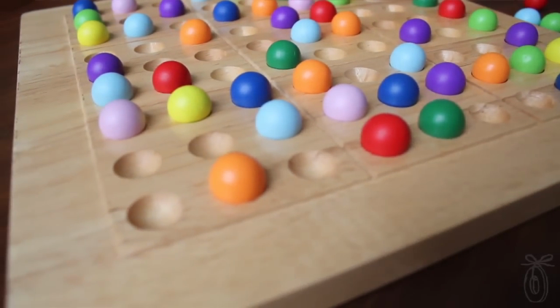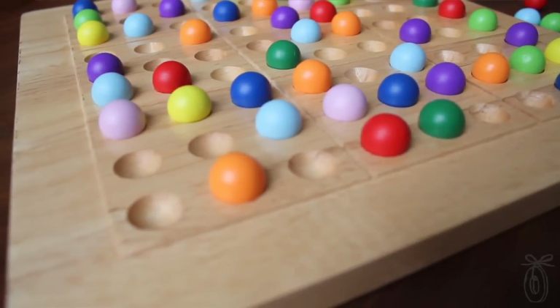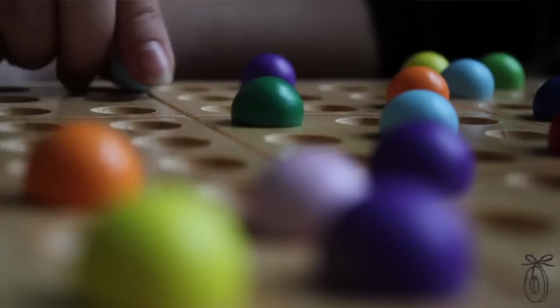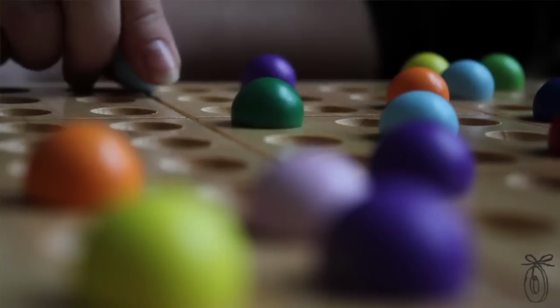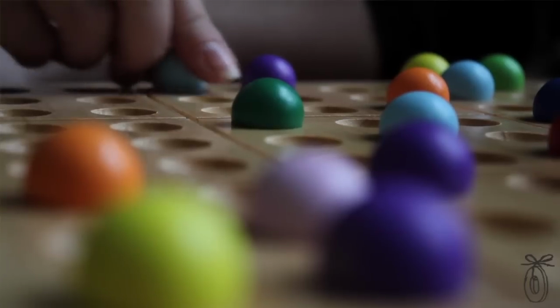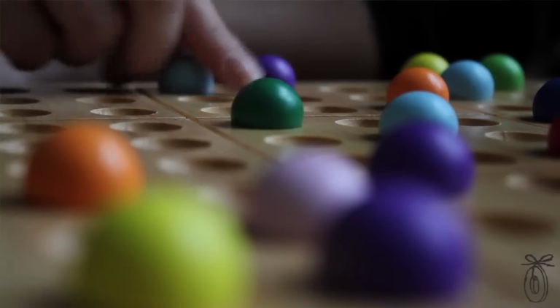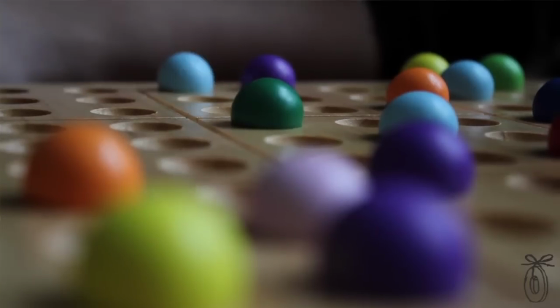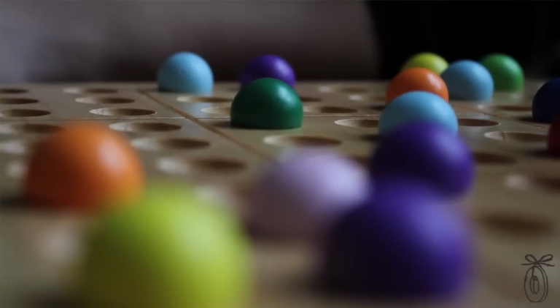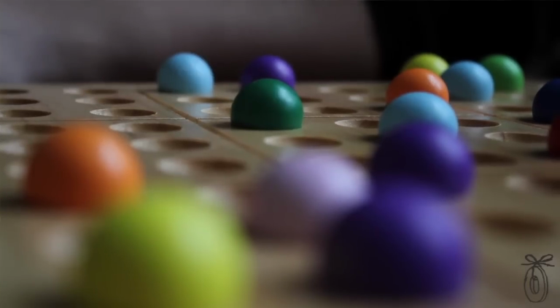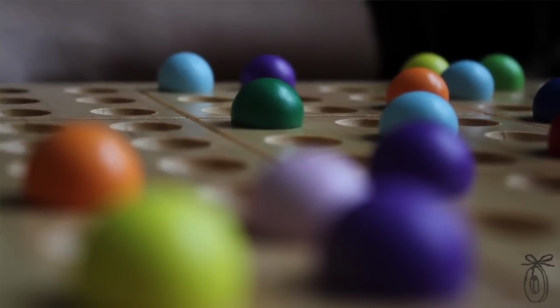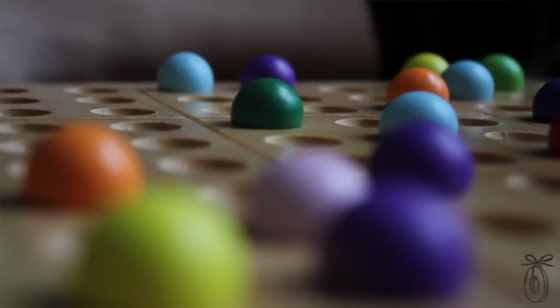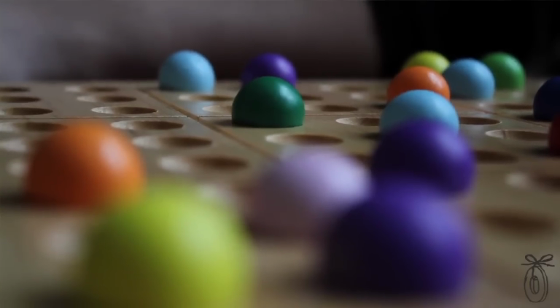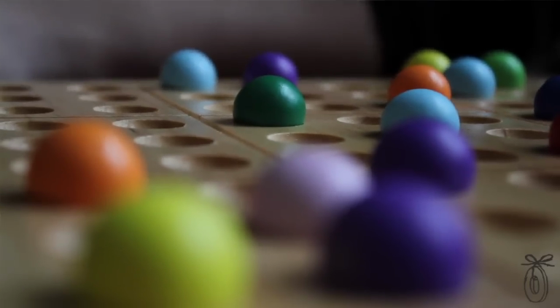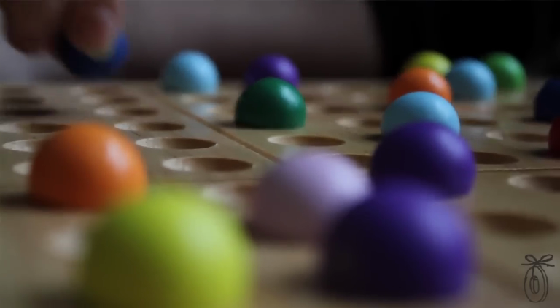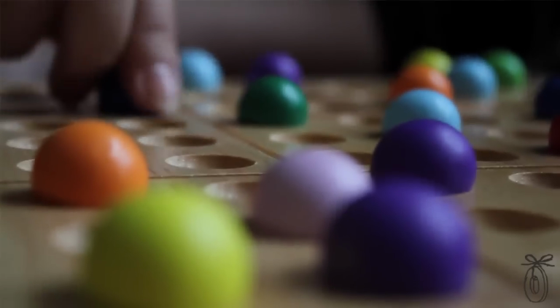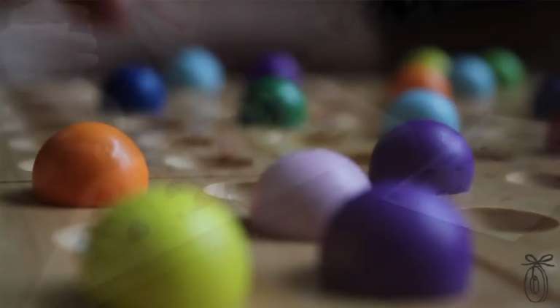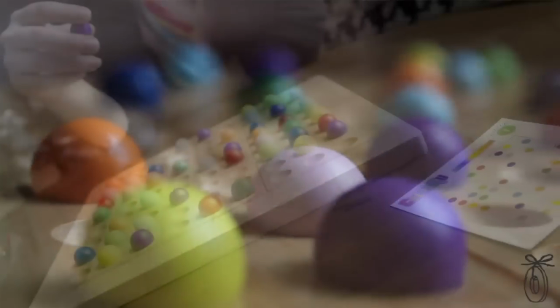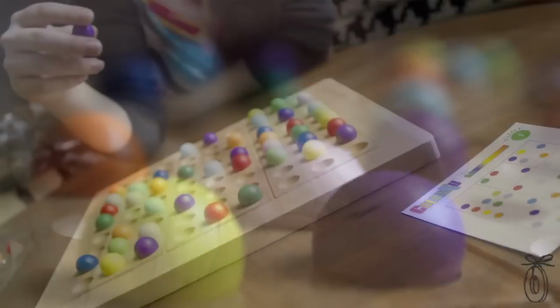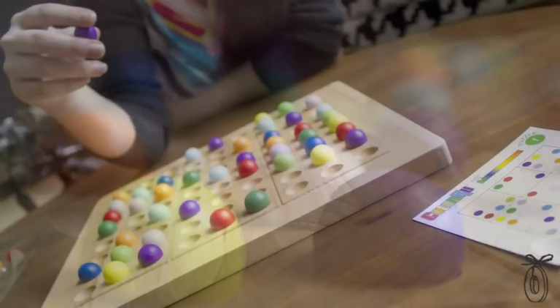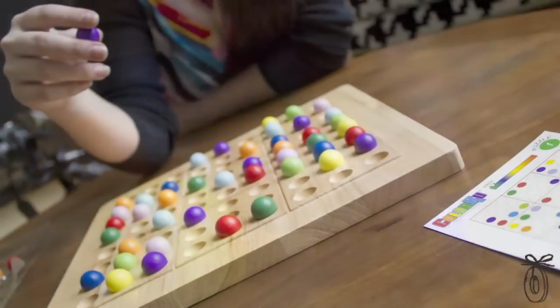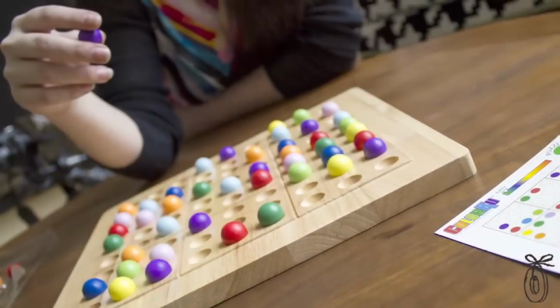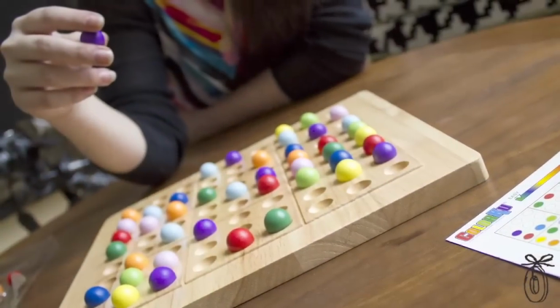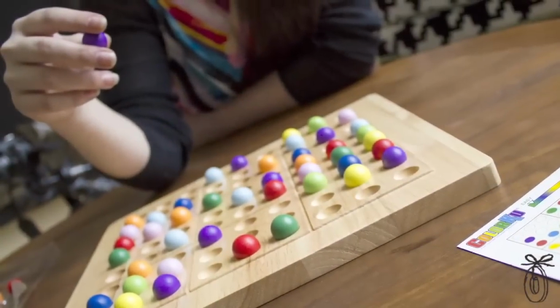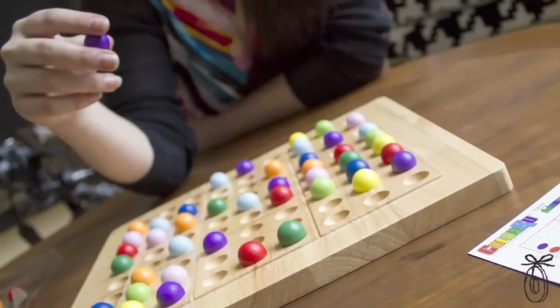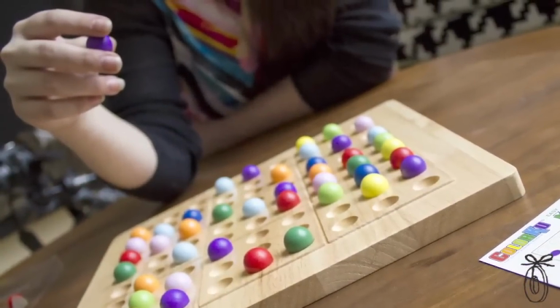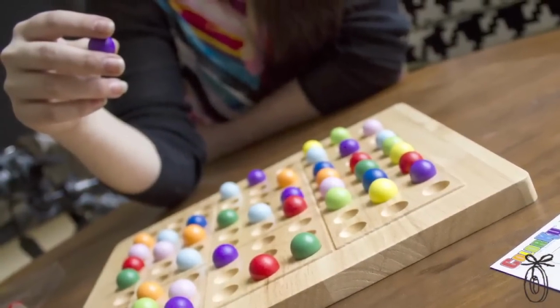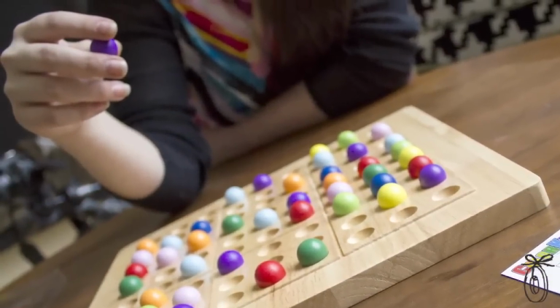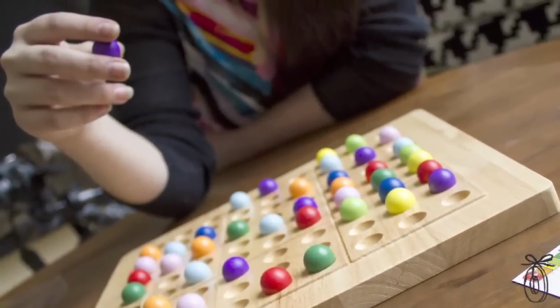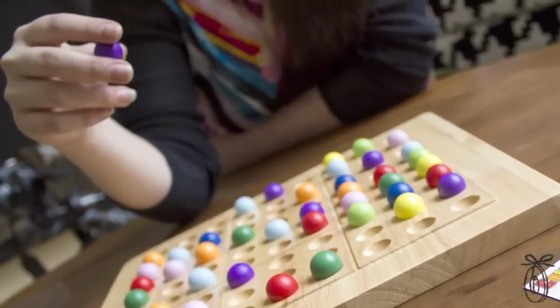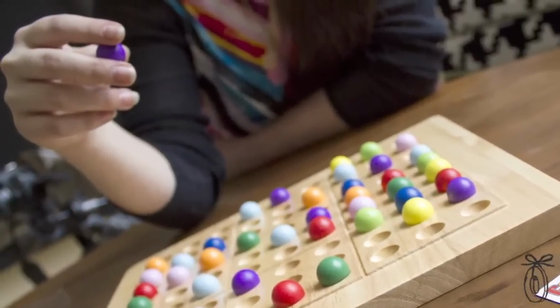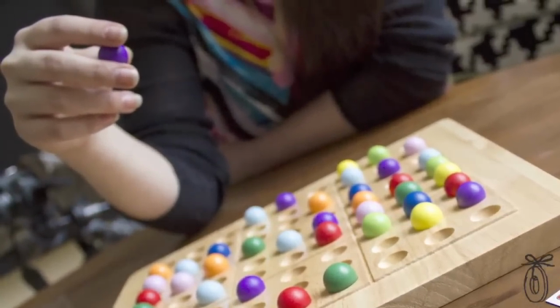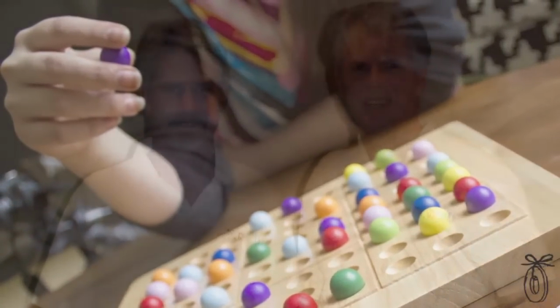And because you're not erasing numbers like a typical Sudoku game, more than one person can play at a time. It makes for a great family game.